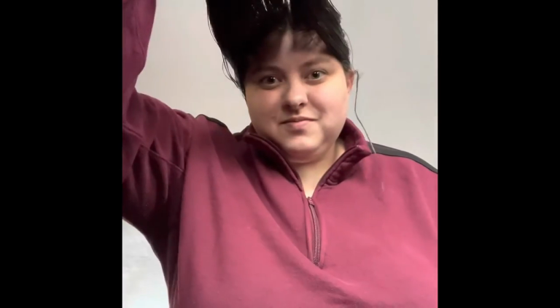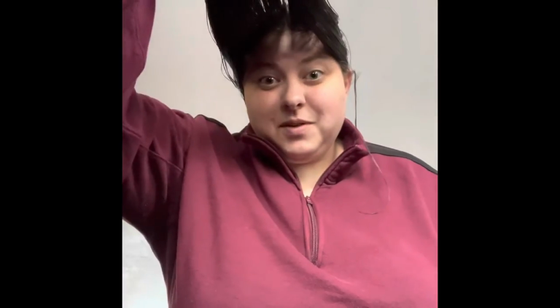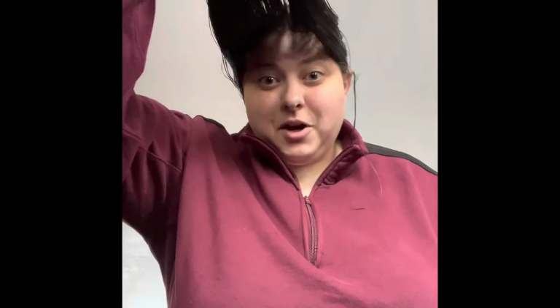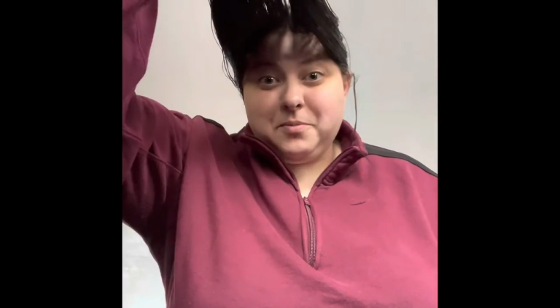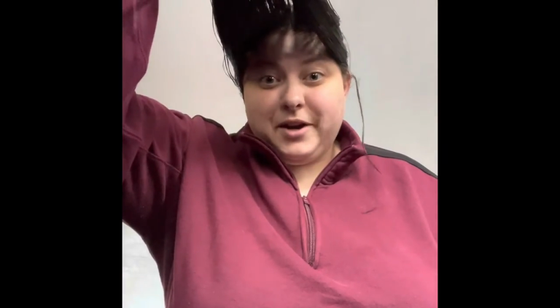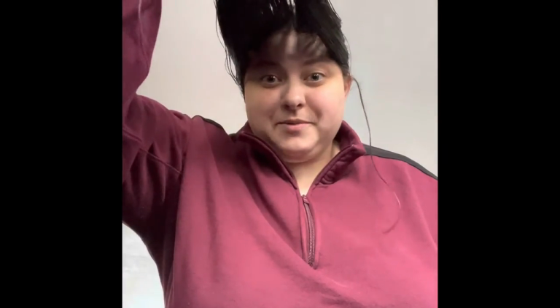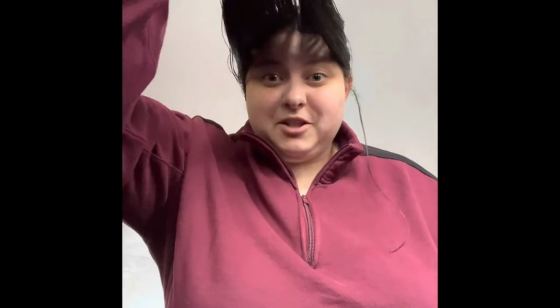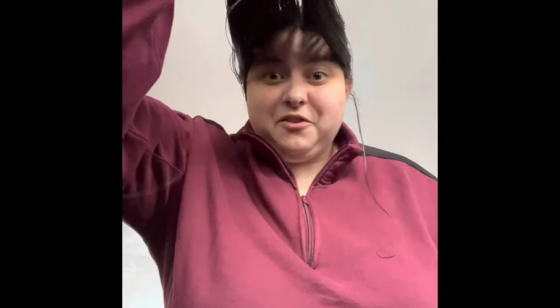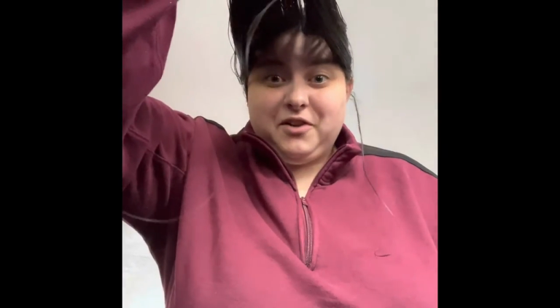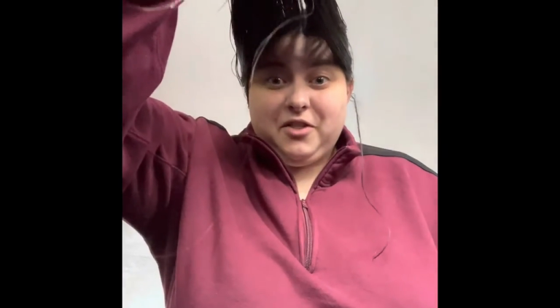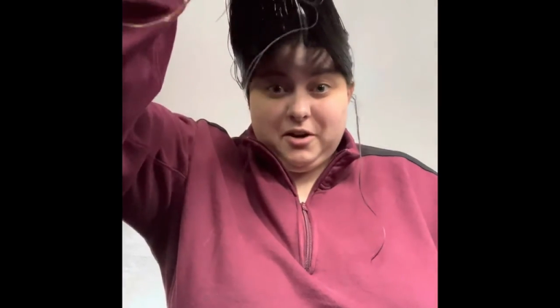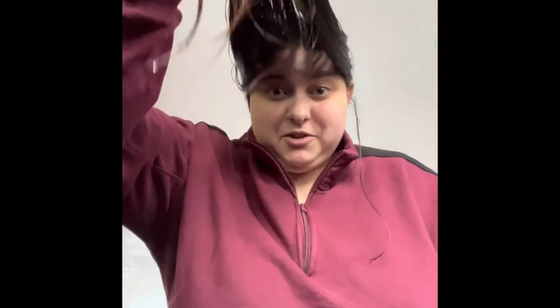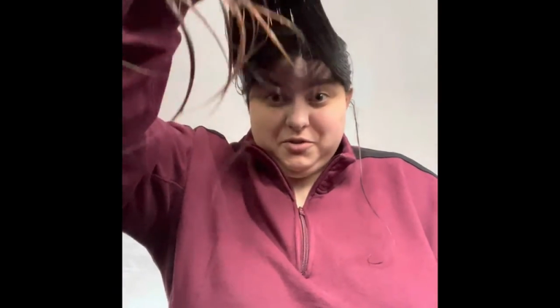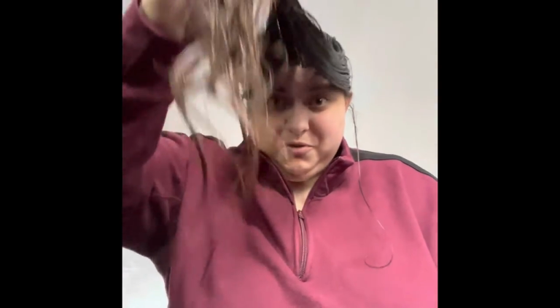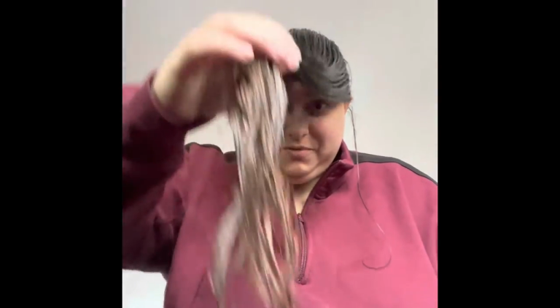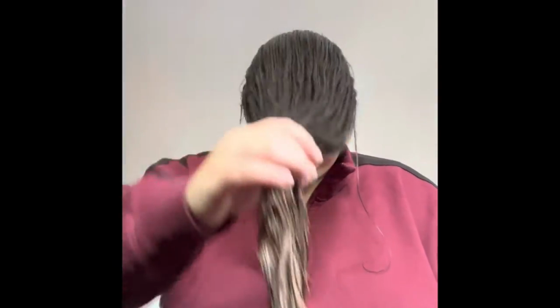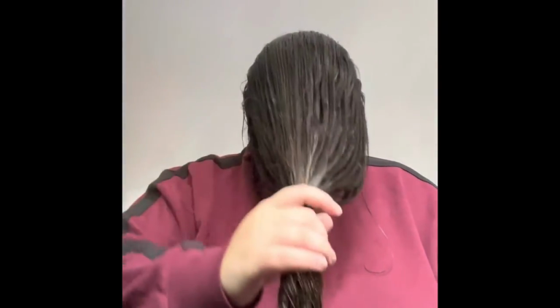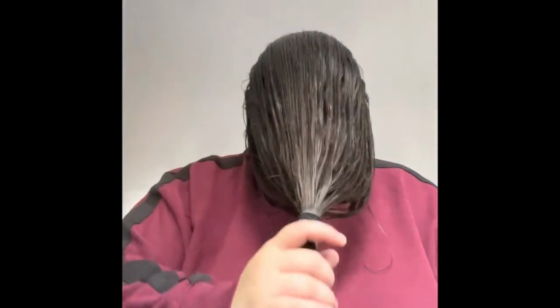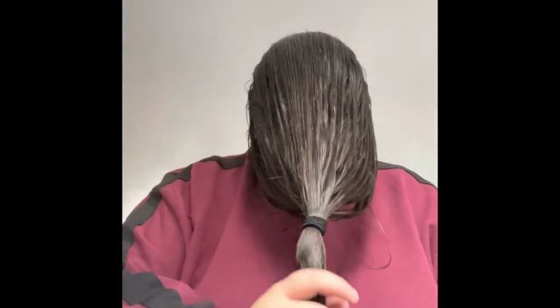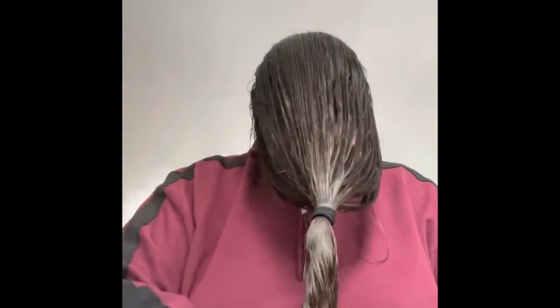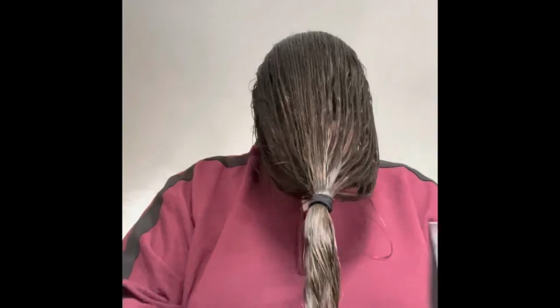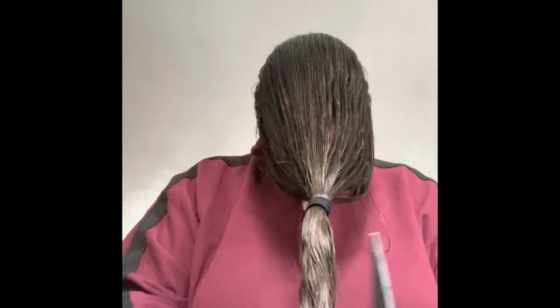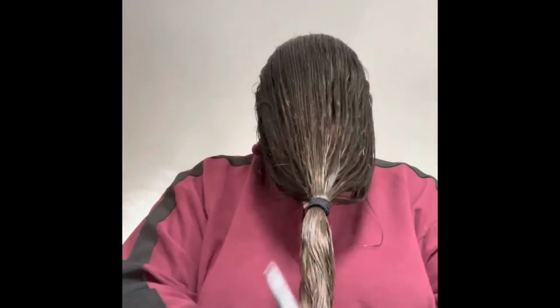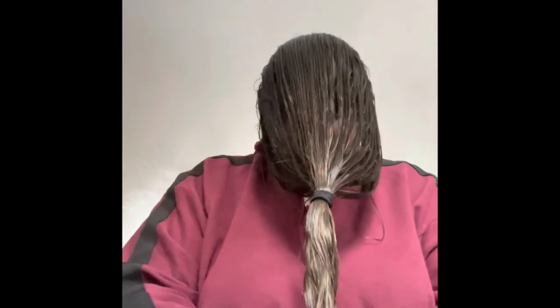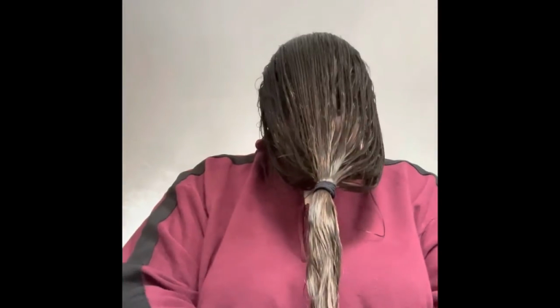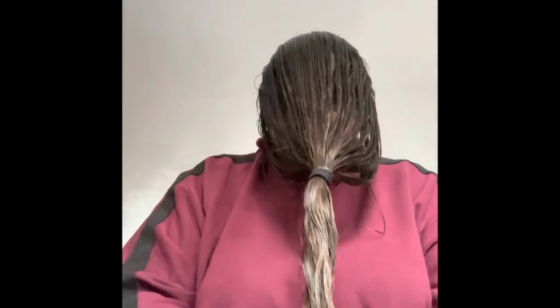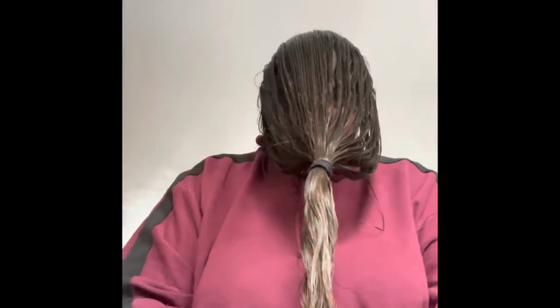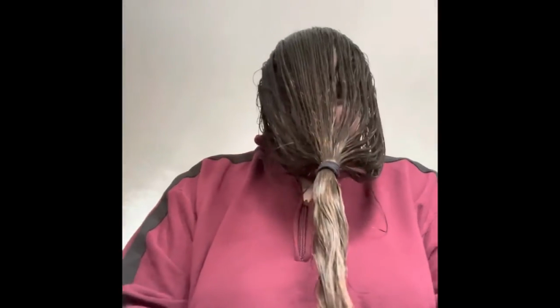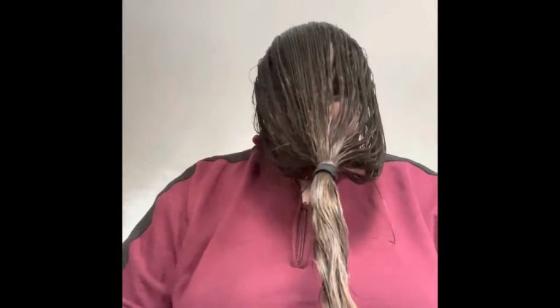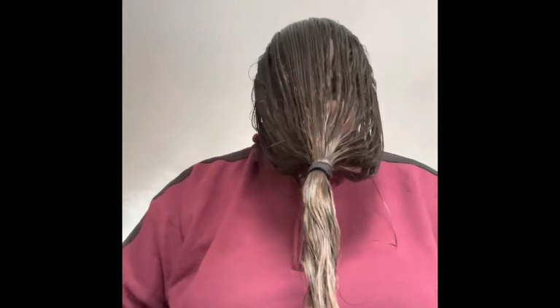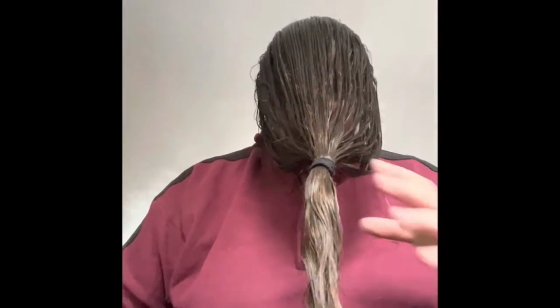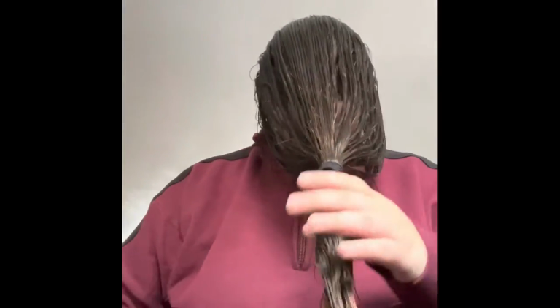I'm cutting my hair myself. I thought I would show you. It's just a ponytail in the front.